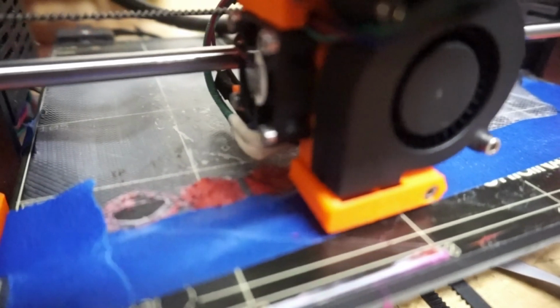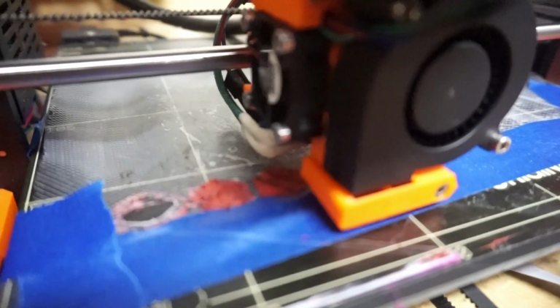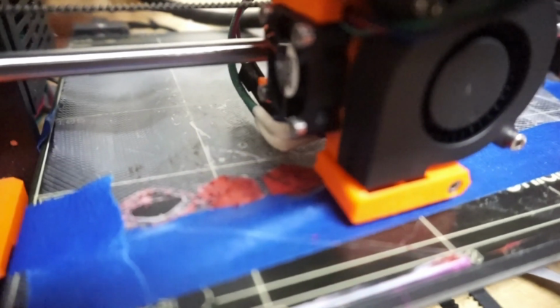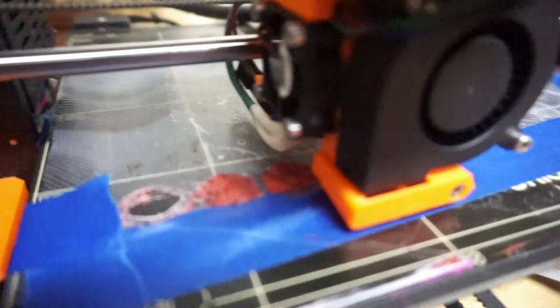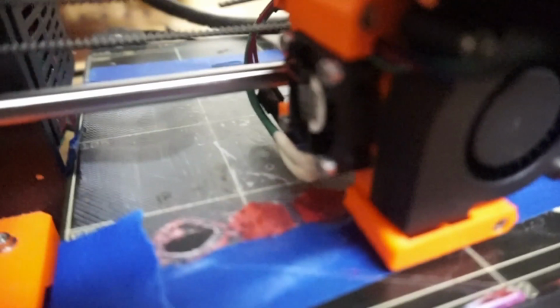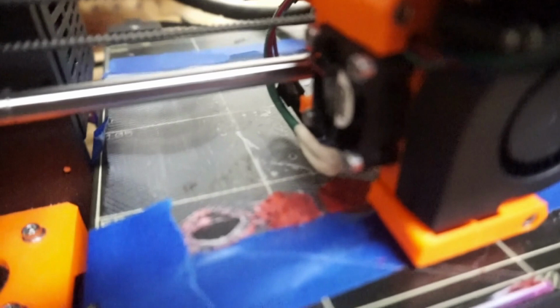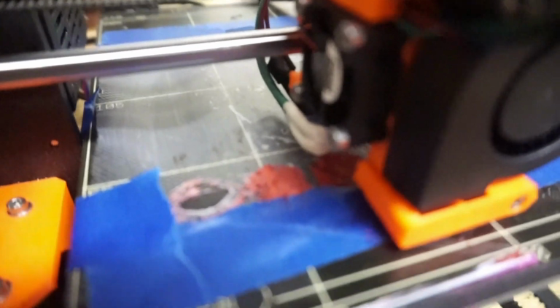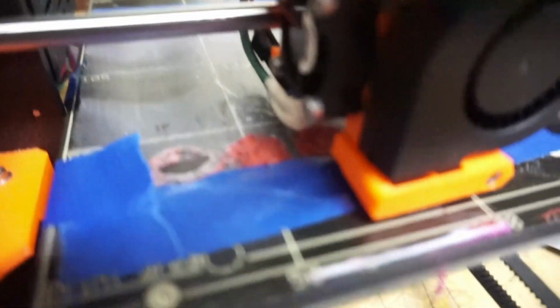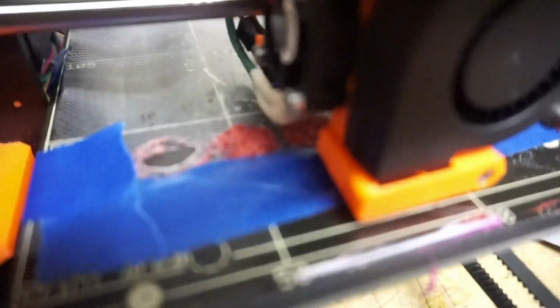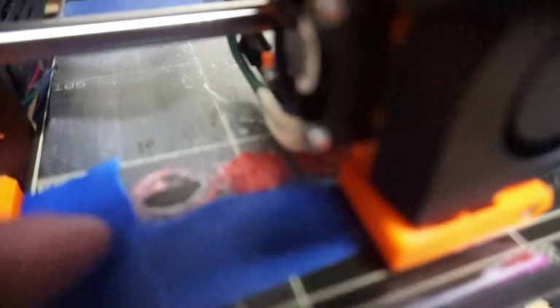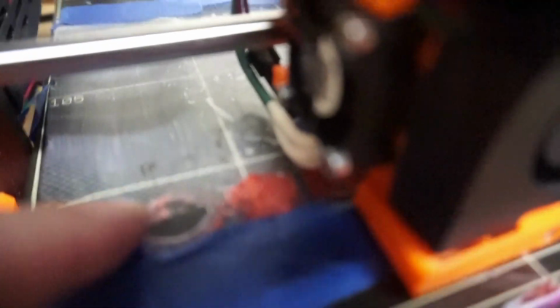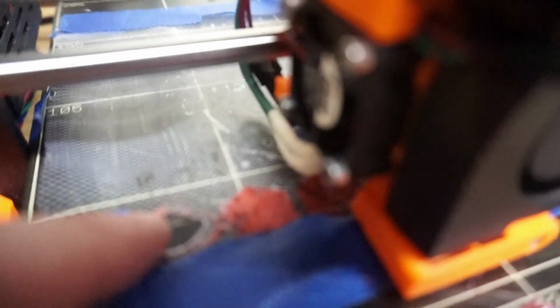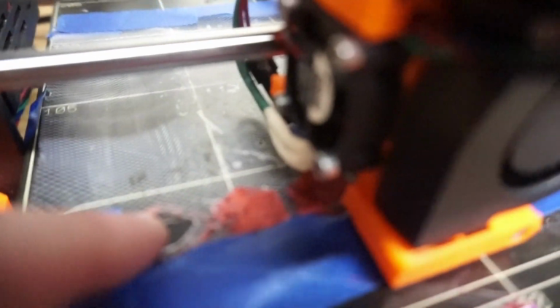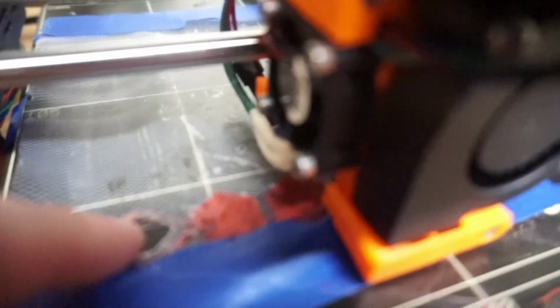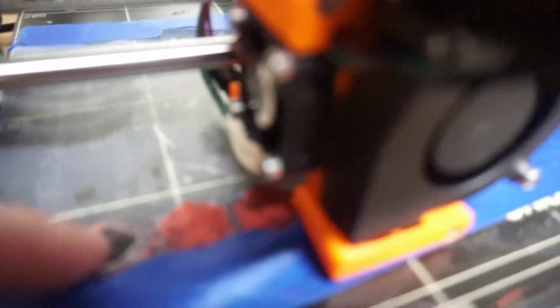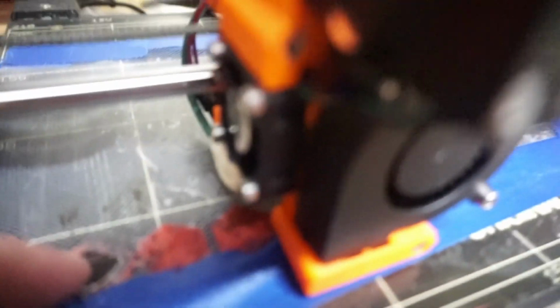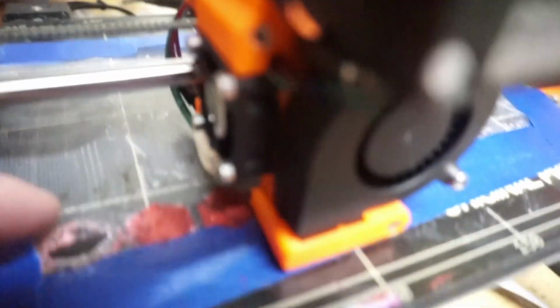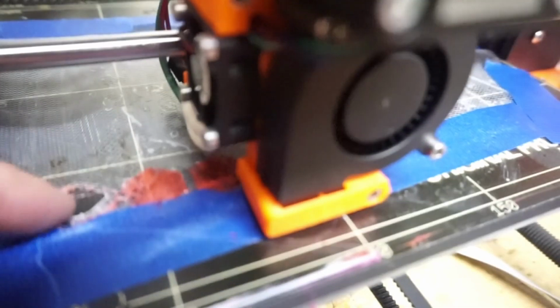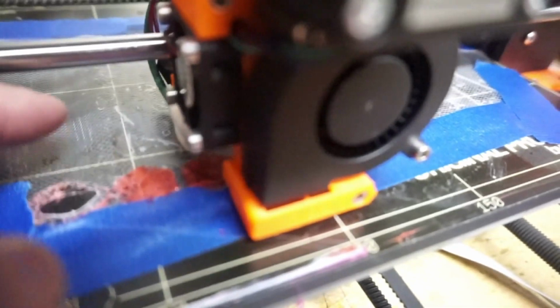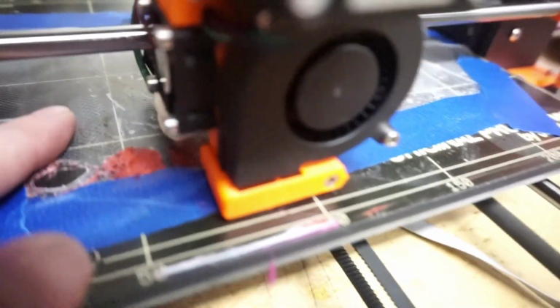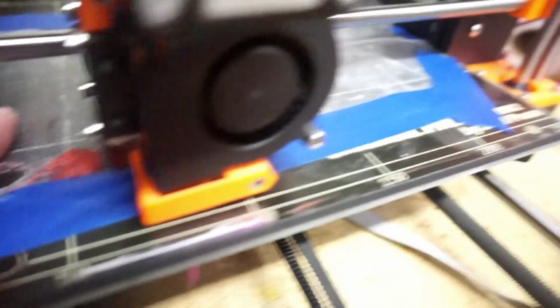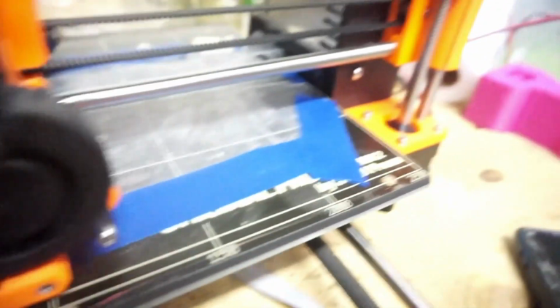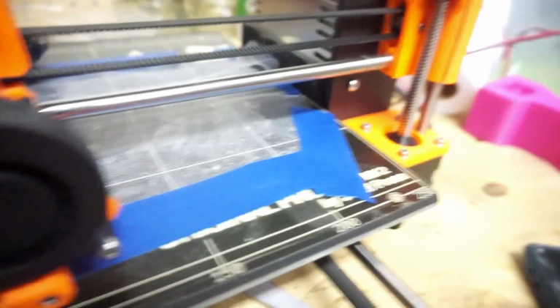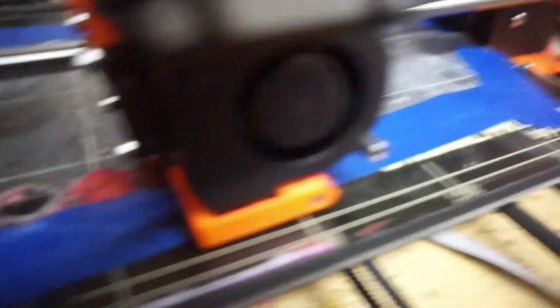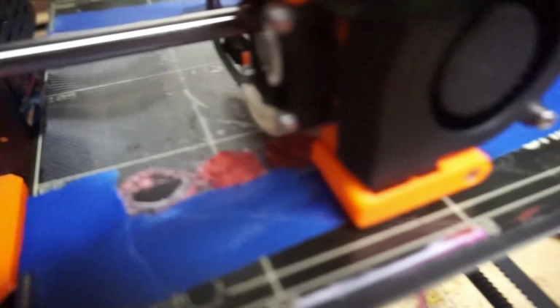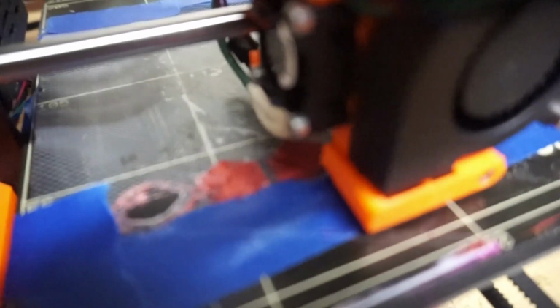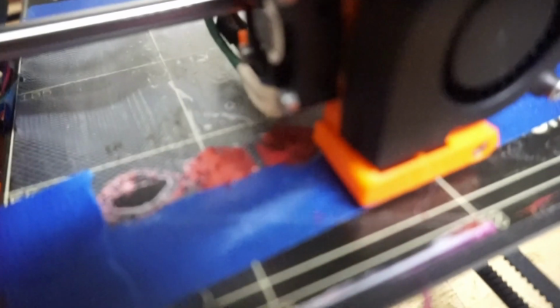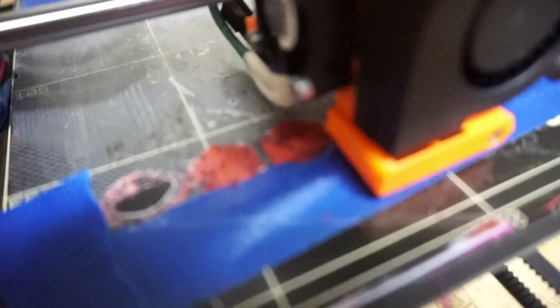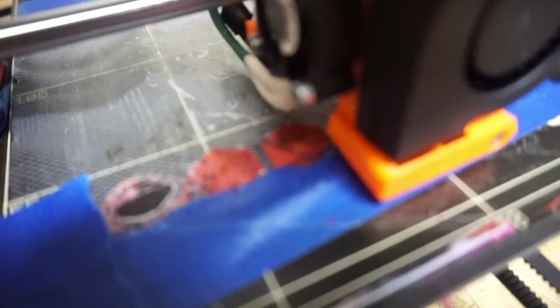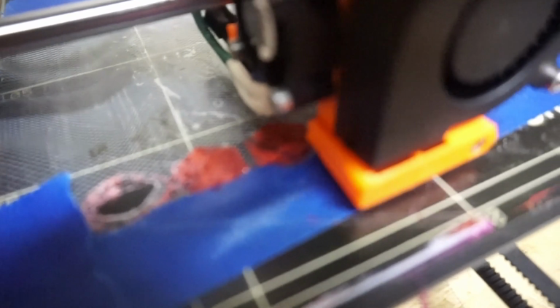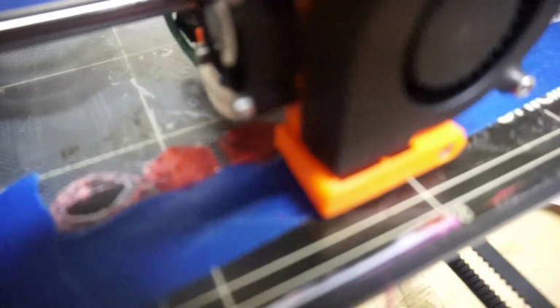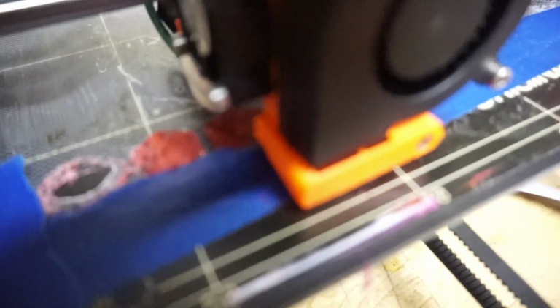Here it is currently — you can tell I didn't get the z-axis adjusted right for it, but it's still going pretty good.